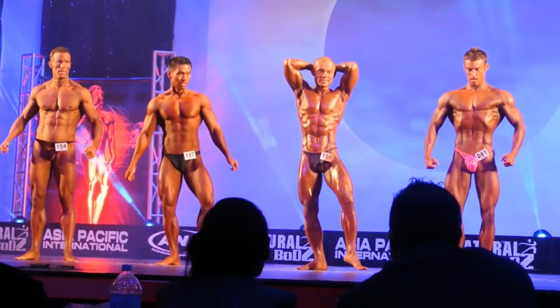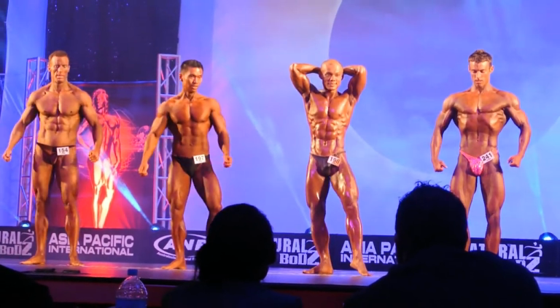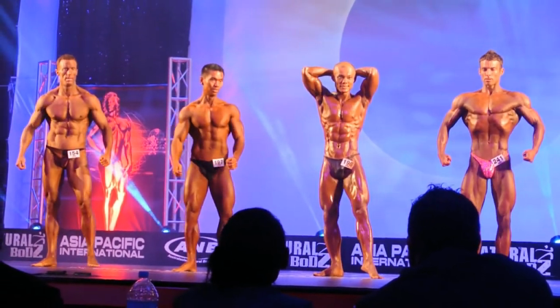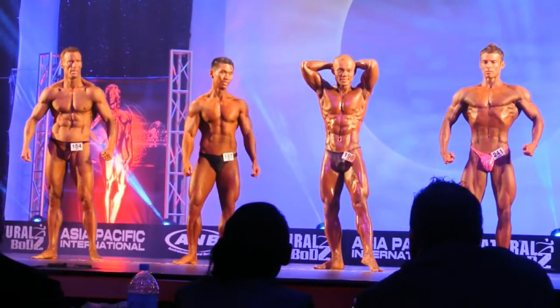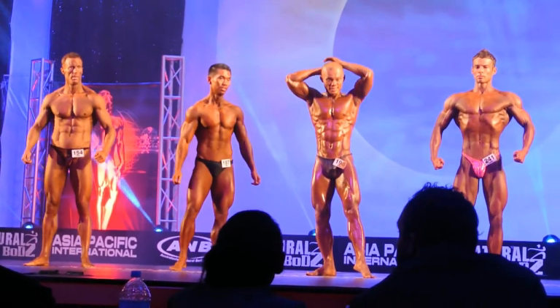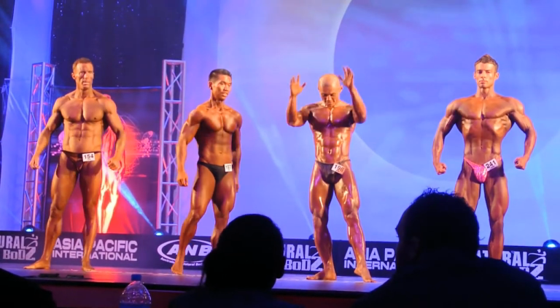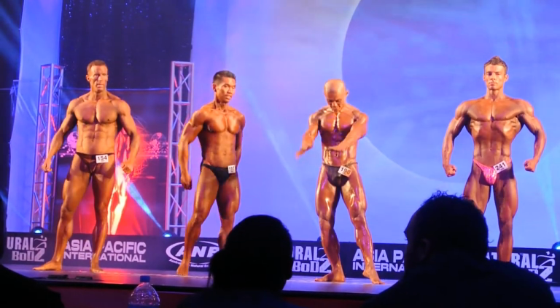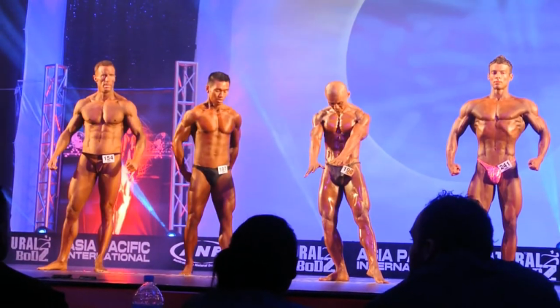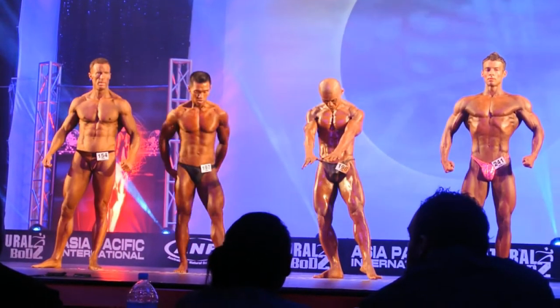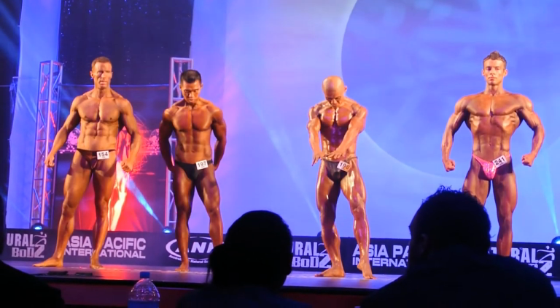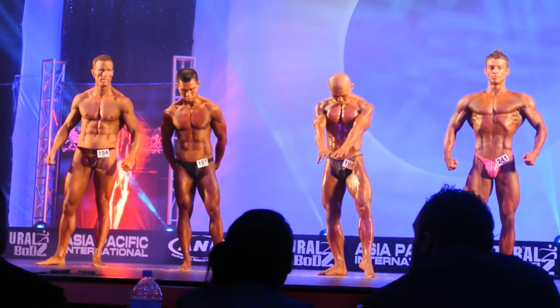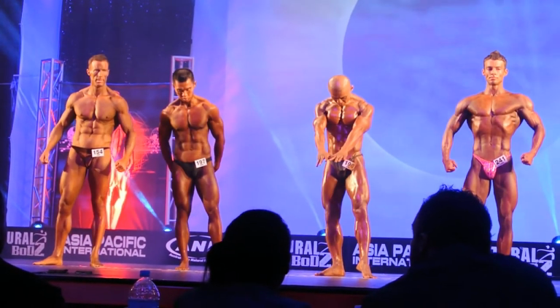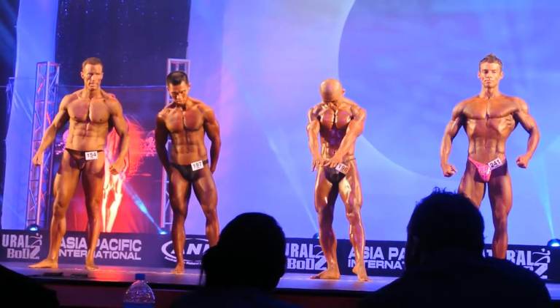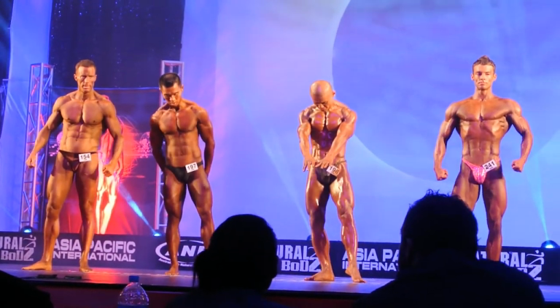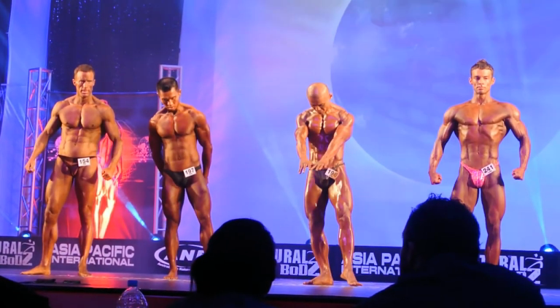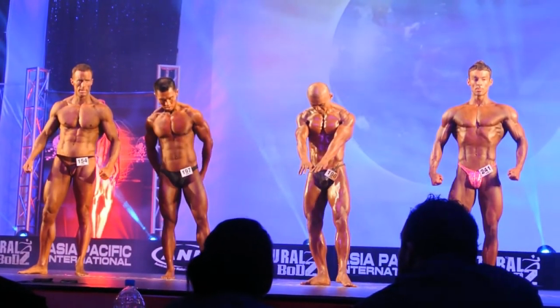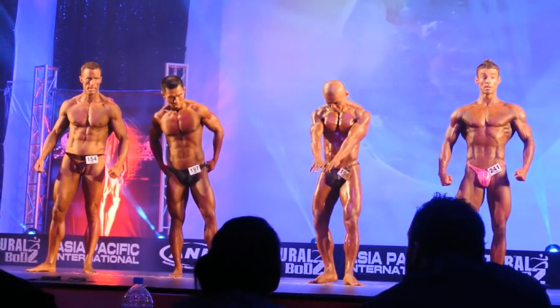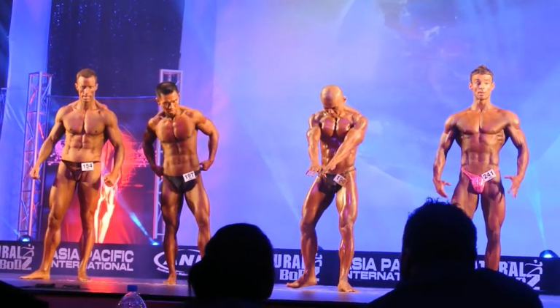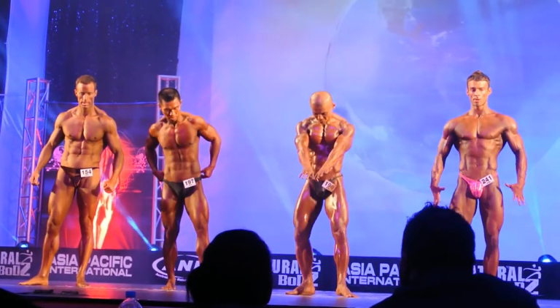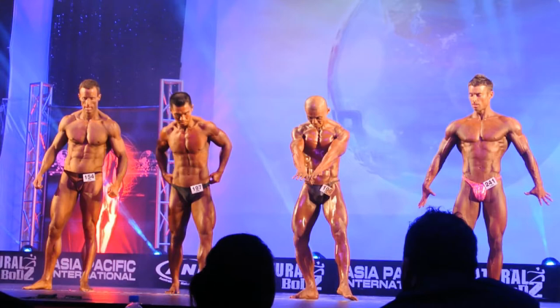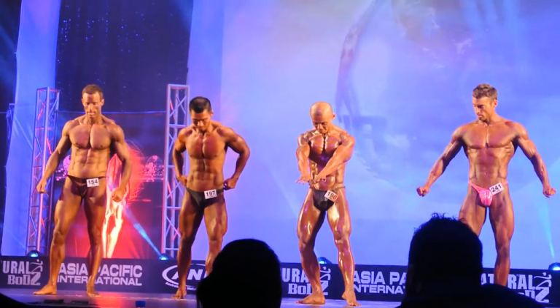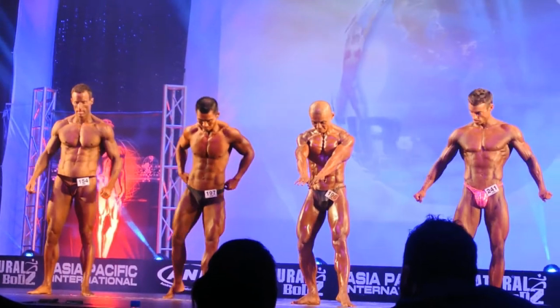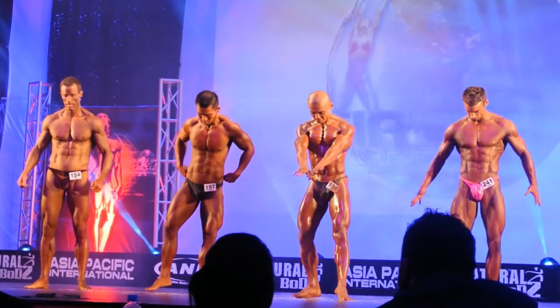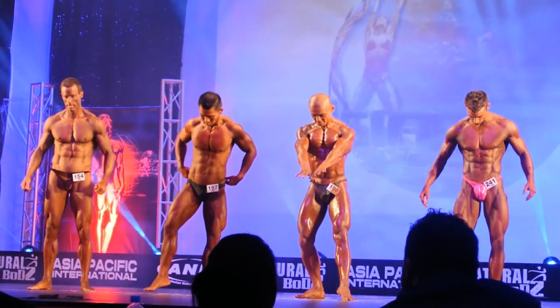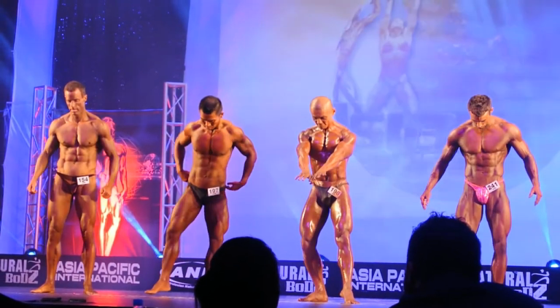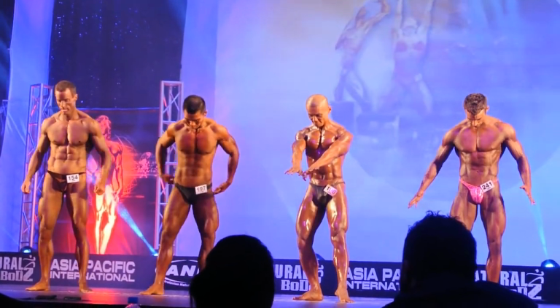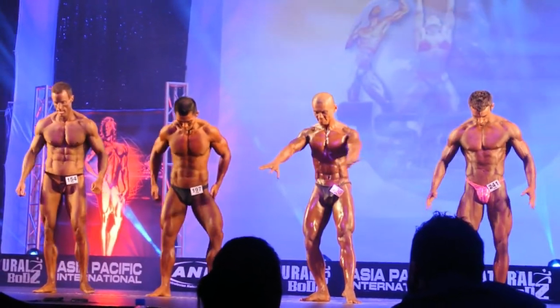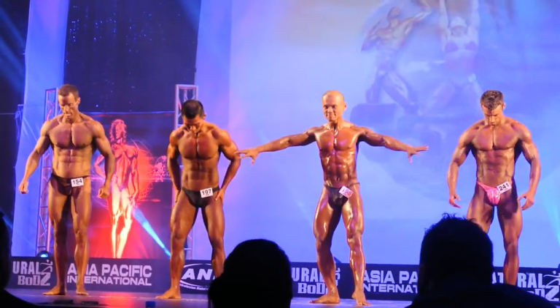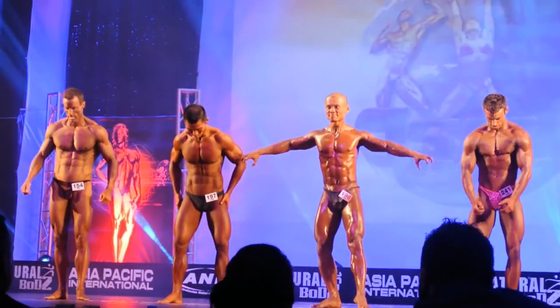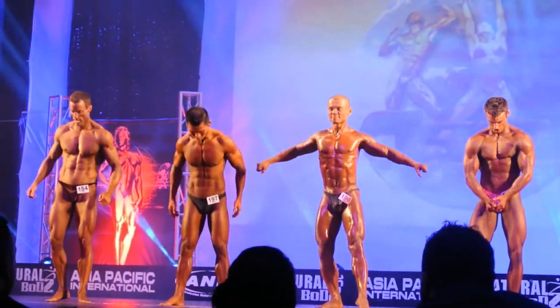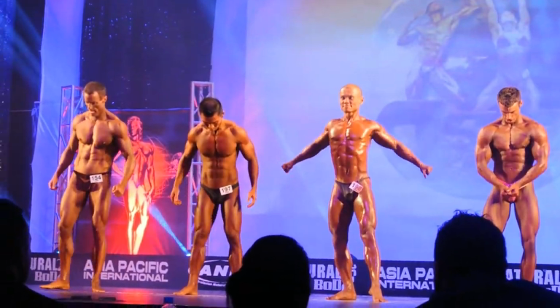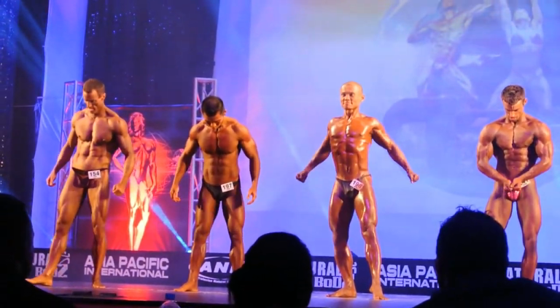Now boys, for a muscularity pose, just show the judges your favourite poses. Alright gentlemen? That's a muscularity pose. And strike.